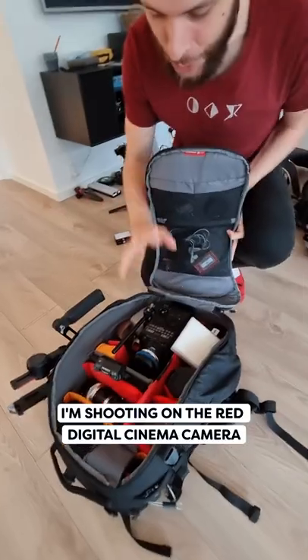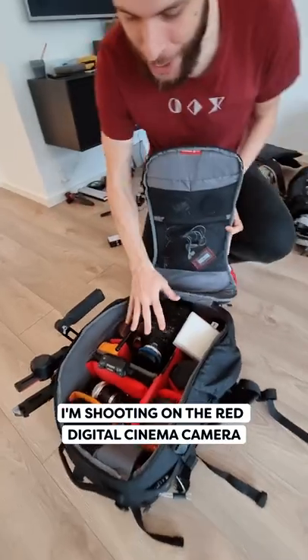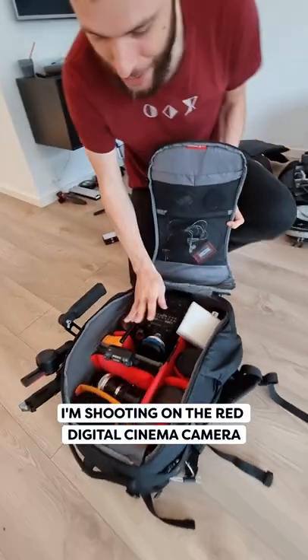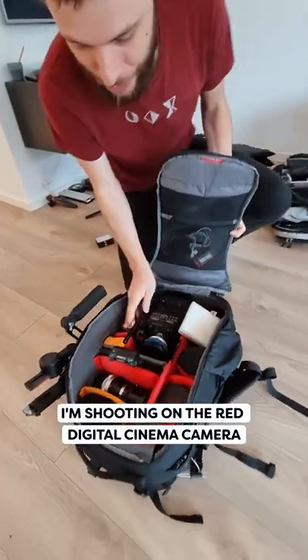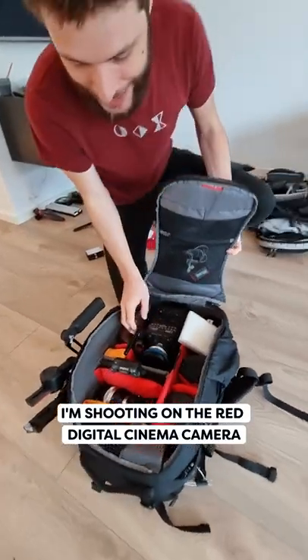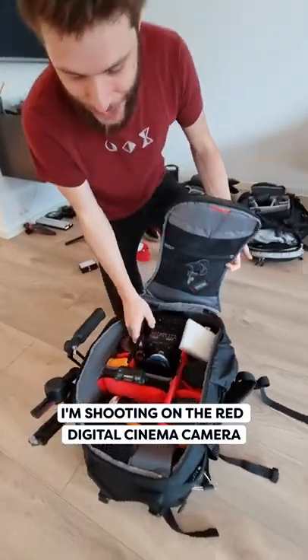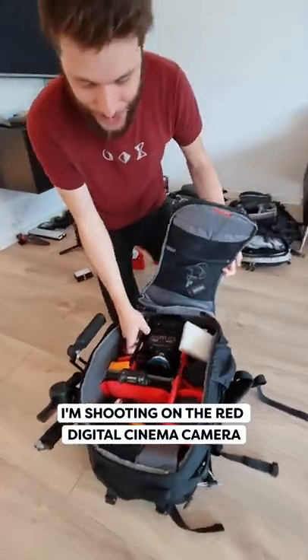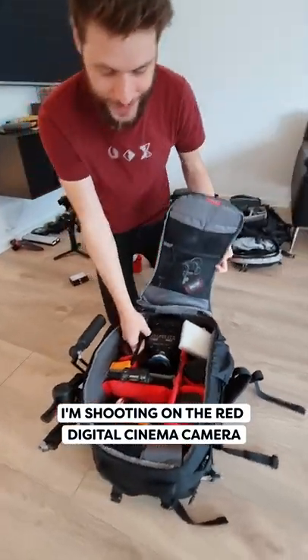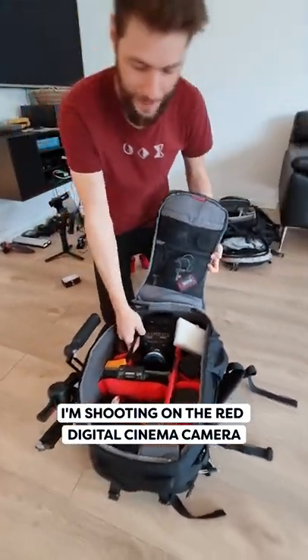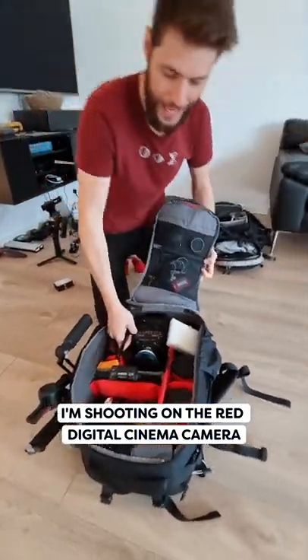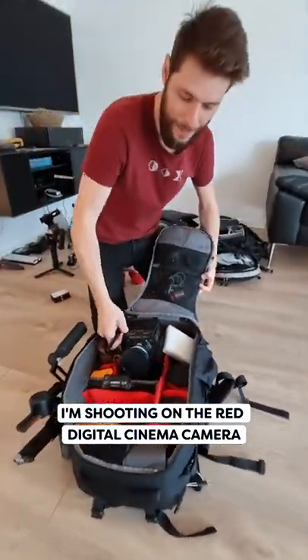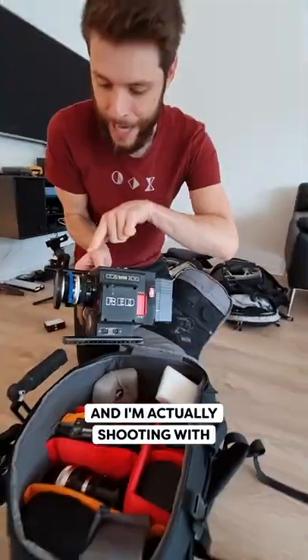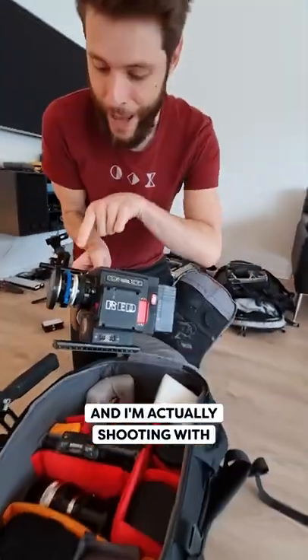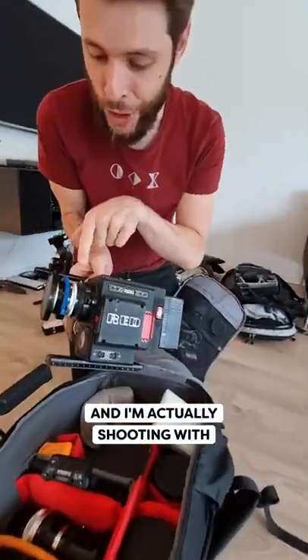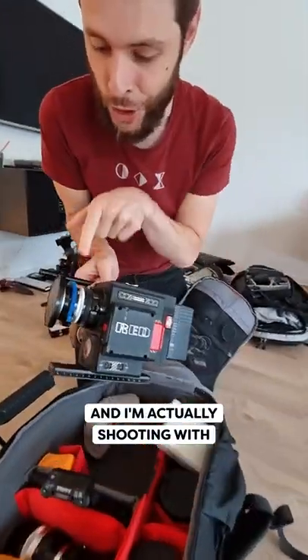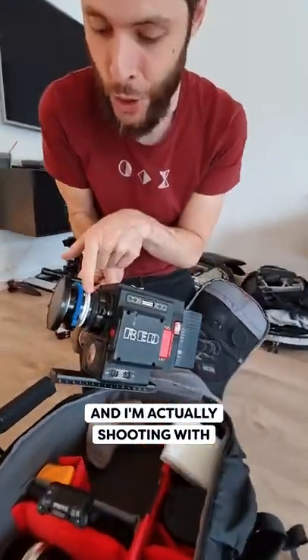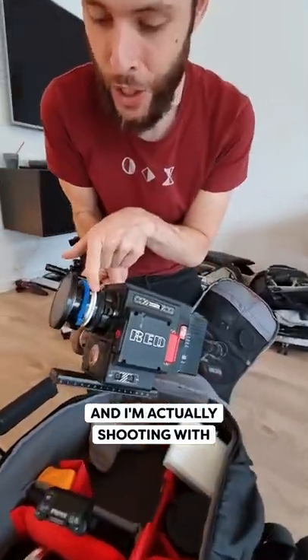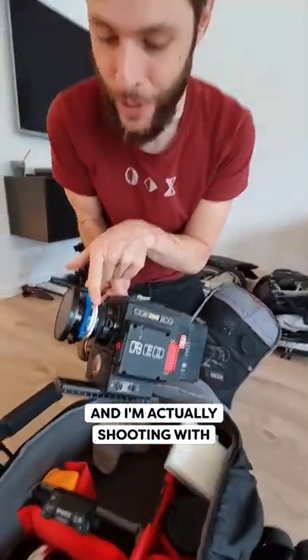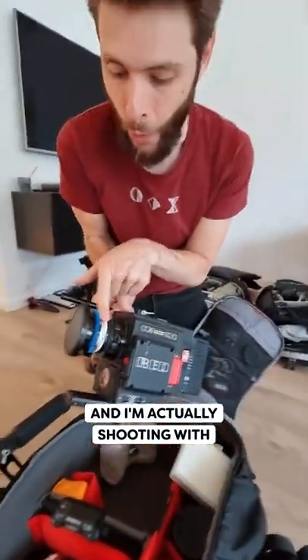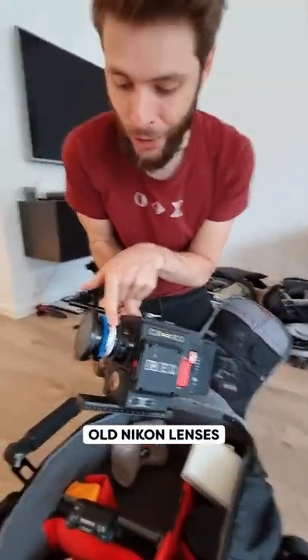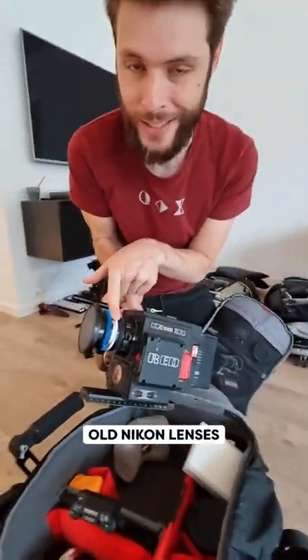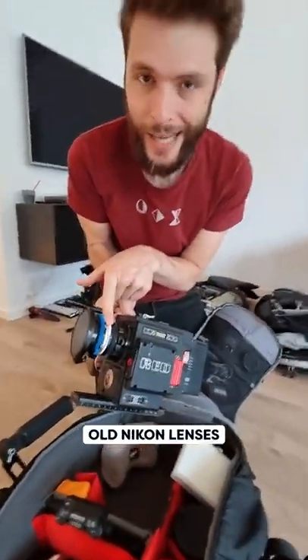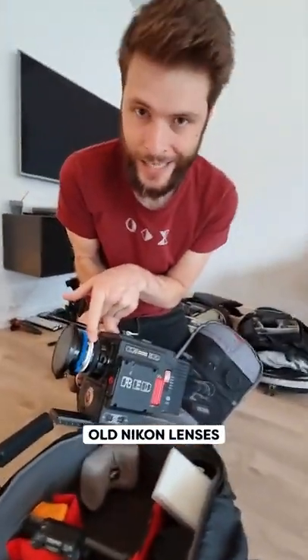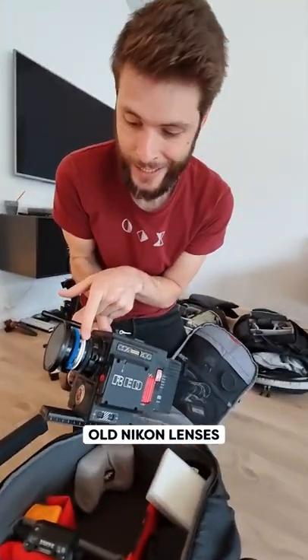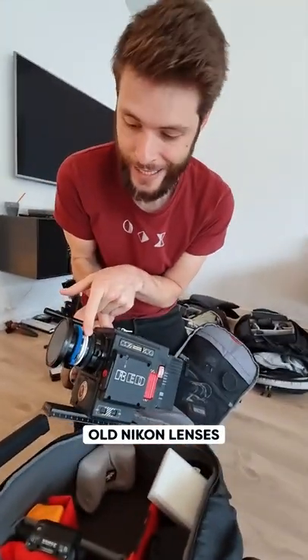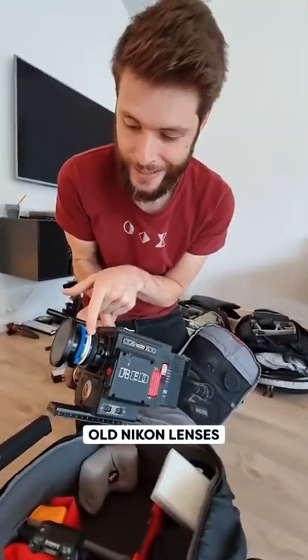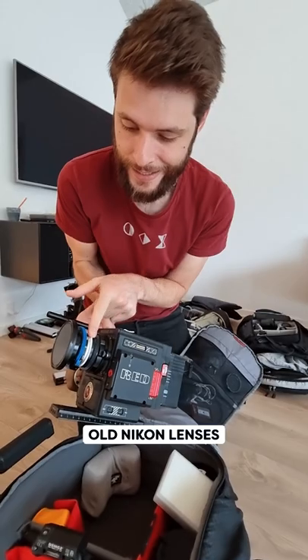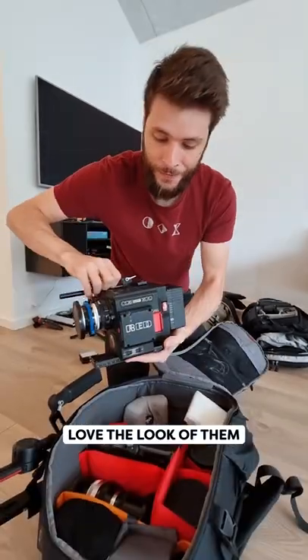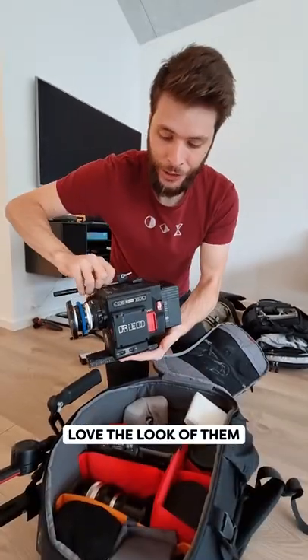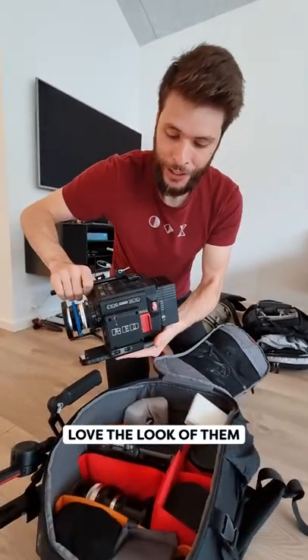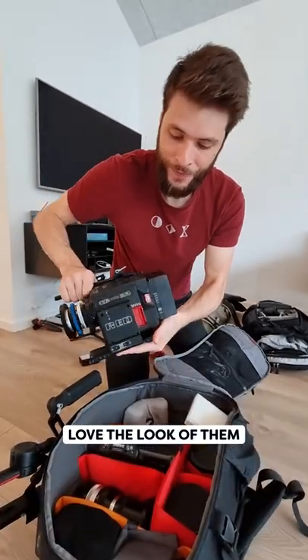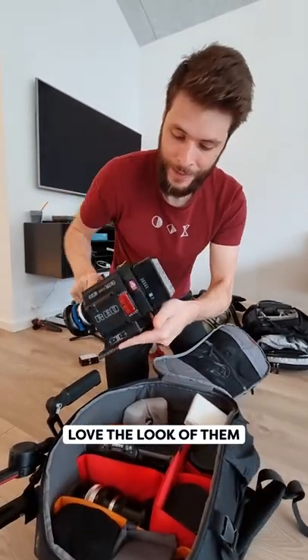I'm shooting on the Red digital cinema camera, and I'm actually shooting with old Nikon lenses. I love the look of it.